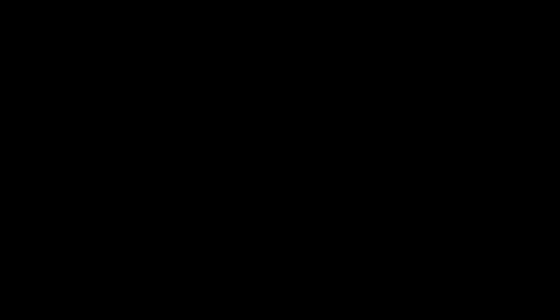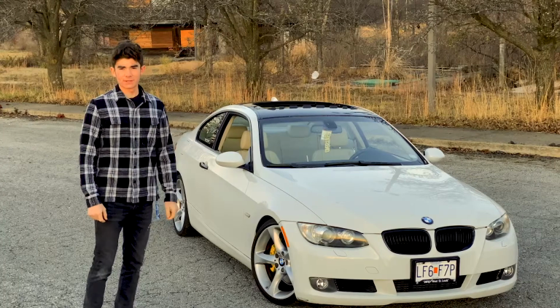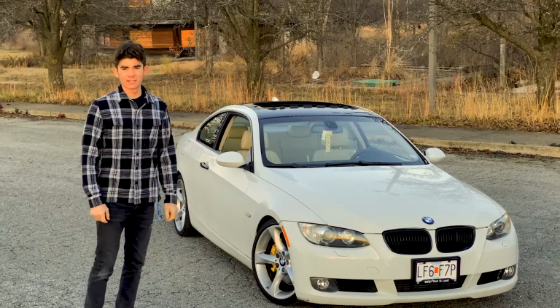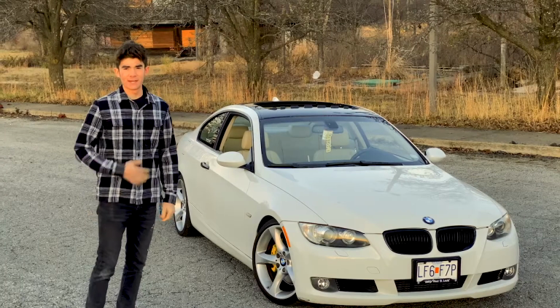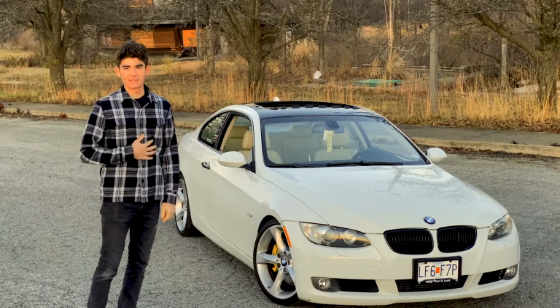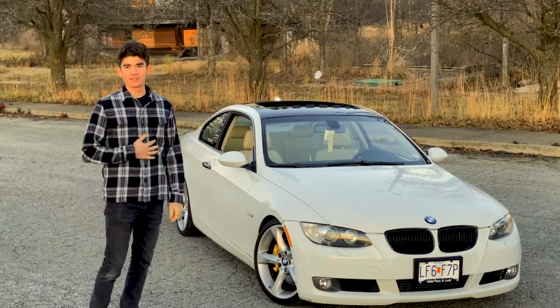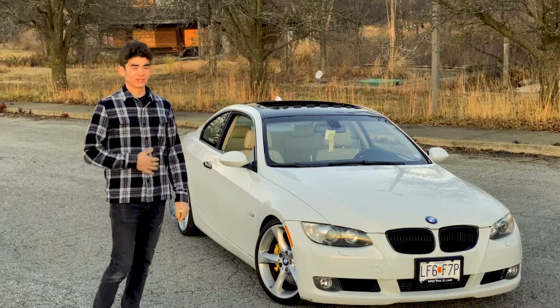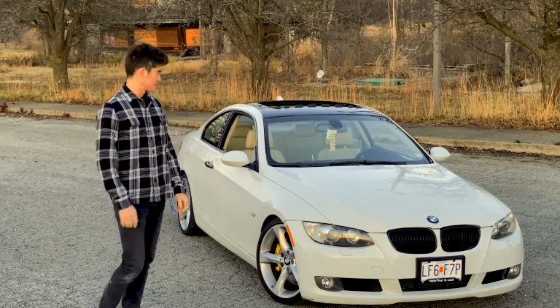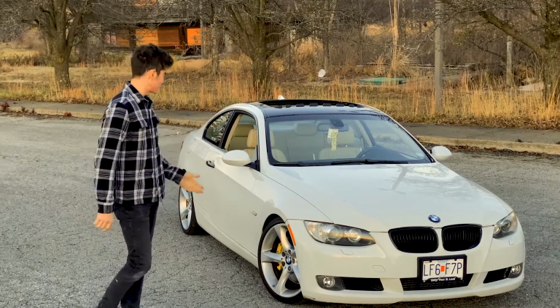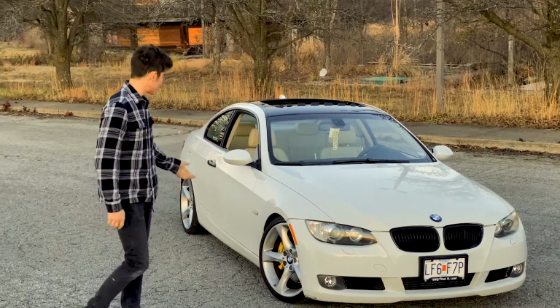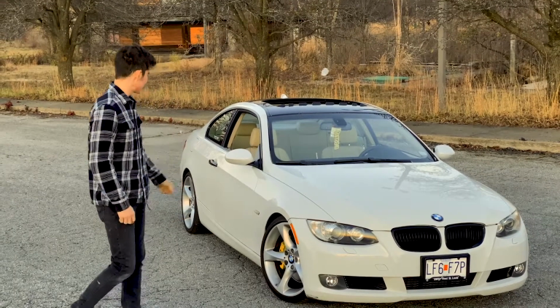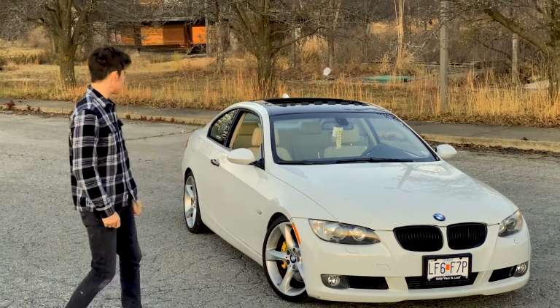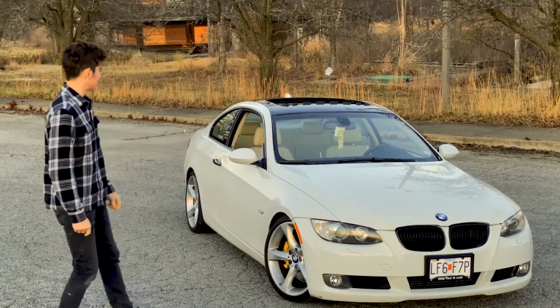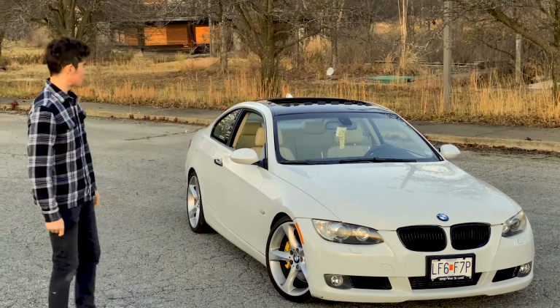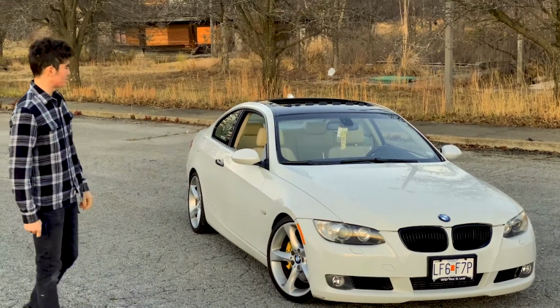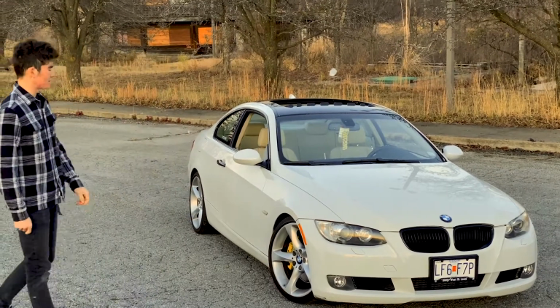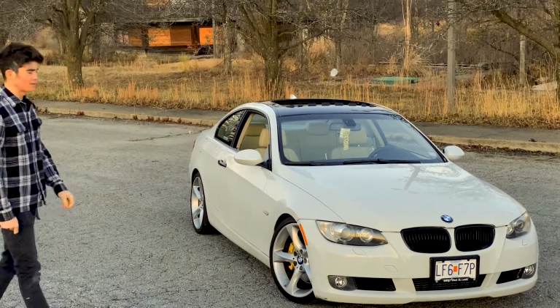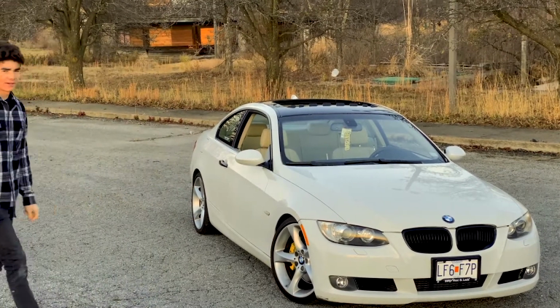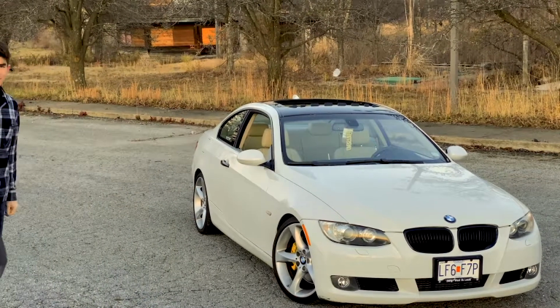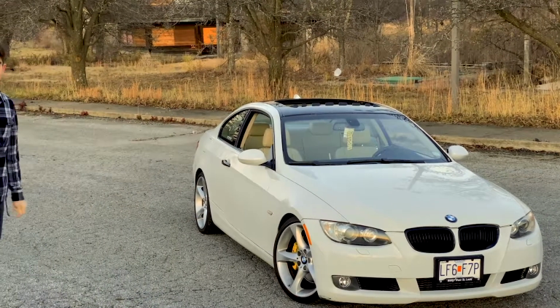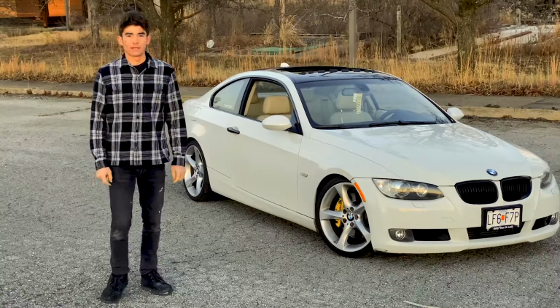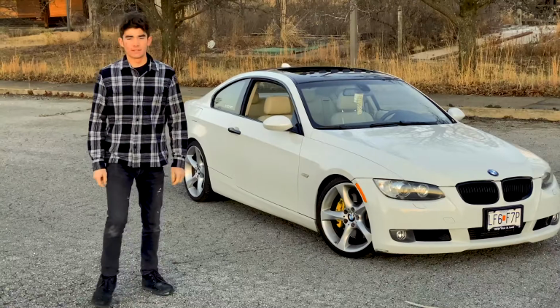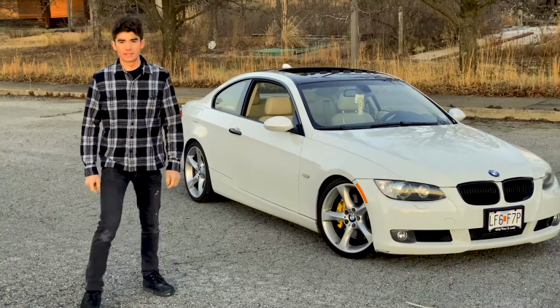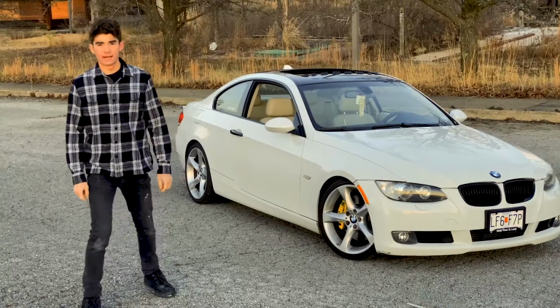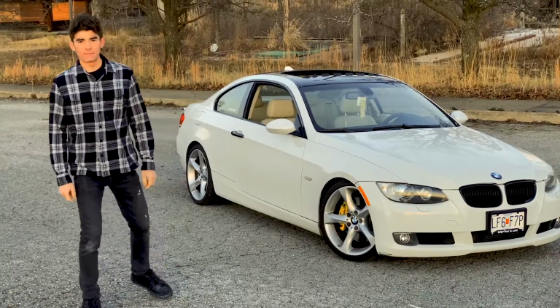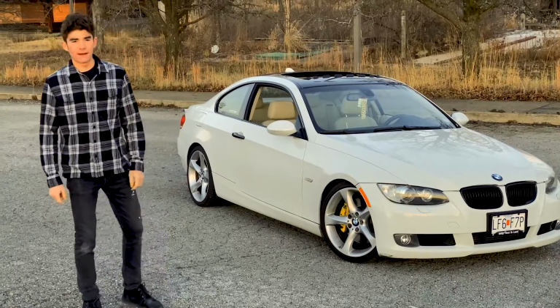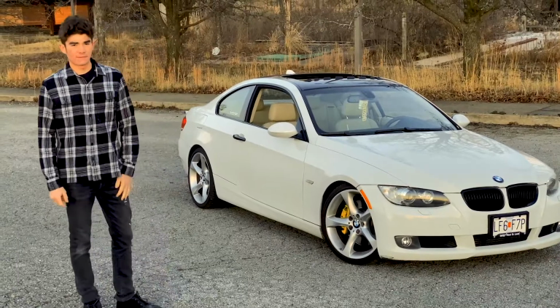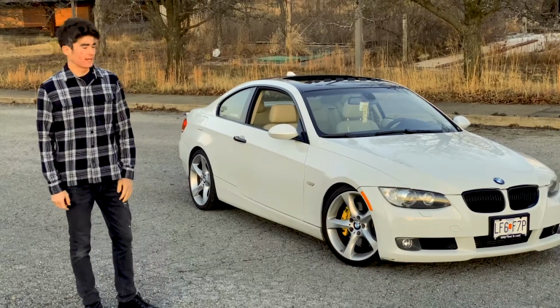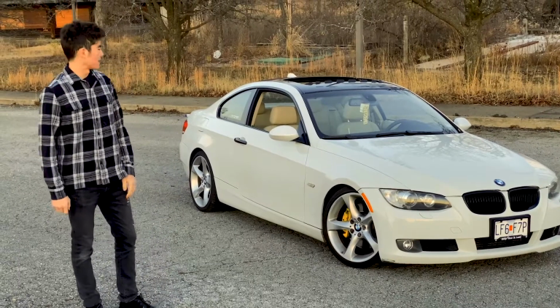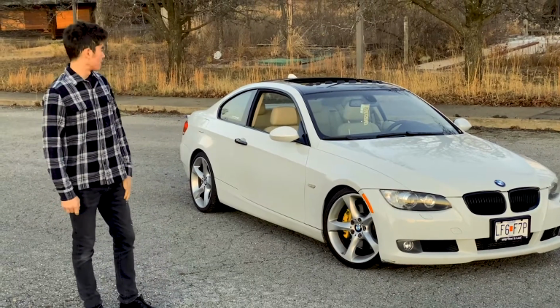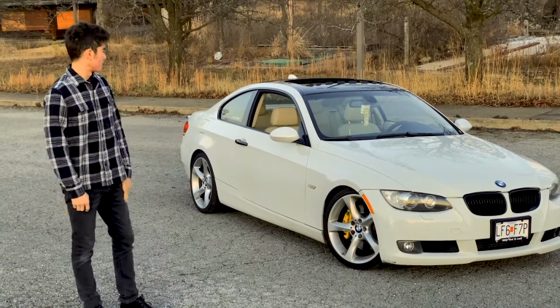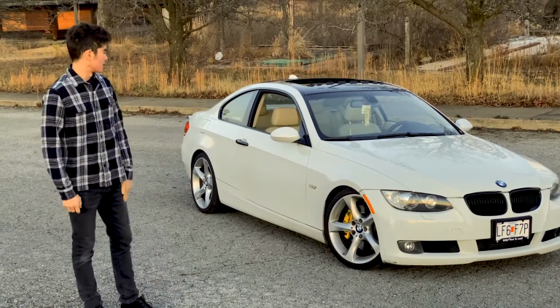What's up guys, my name is Andrew, and this is my 2009 BMW 335i. These are the top 5 things that I love about it.